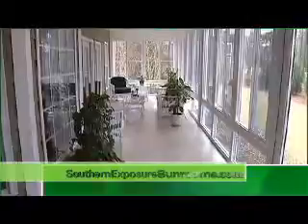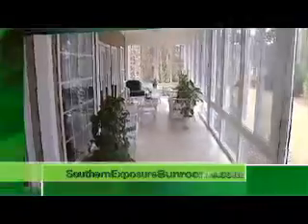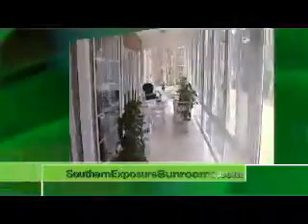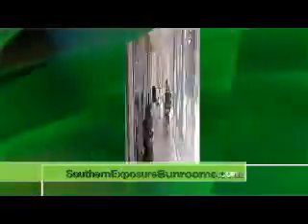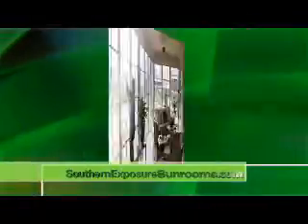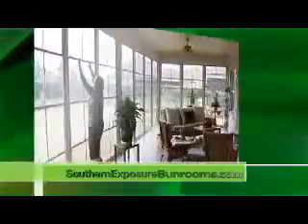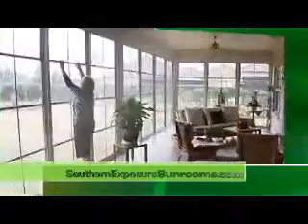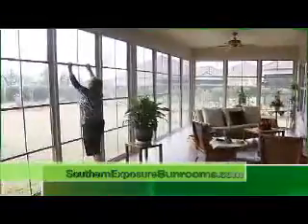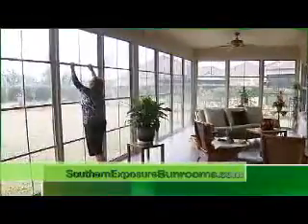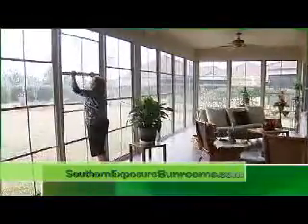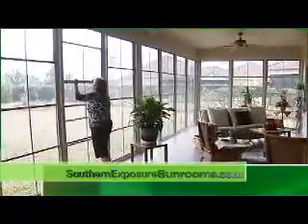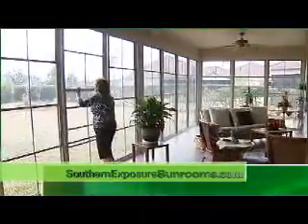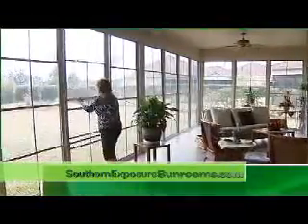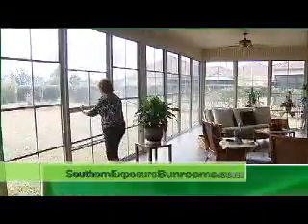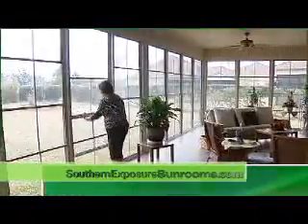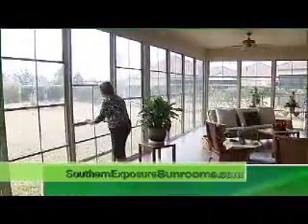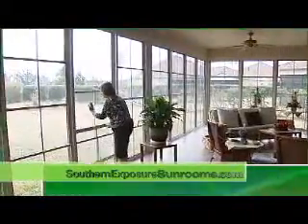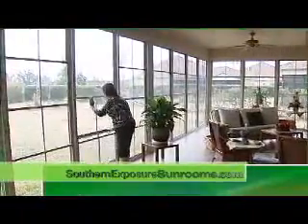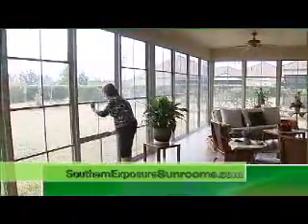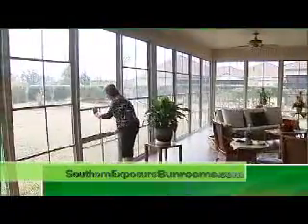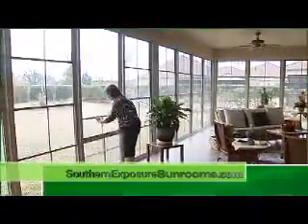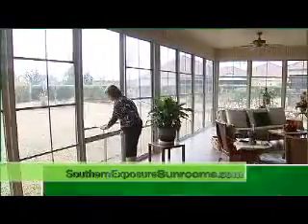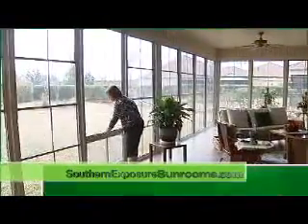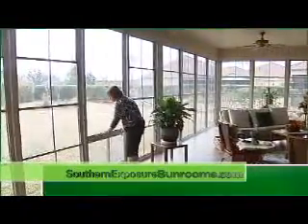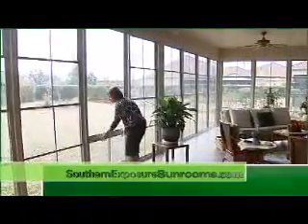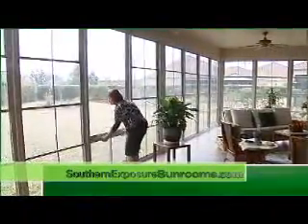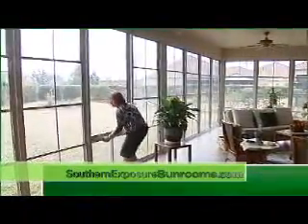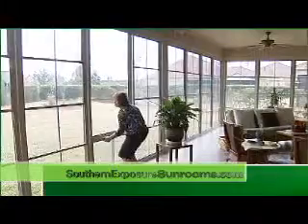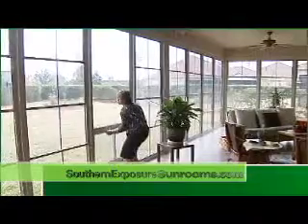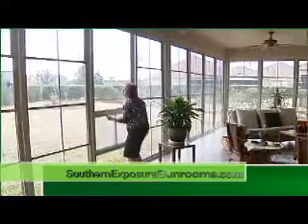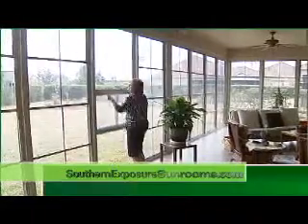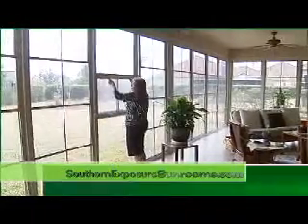For a screen porch feel, open to let the breeze in or close to protect and keep the weather out with a seasonless Easy Breeze room.